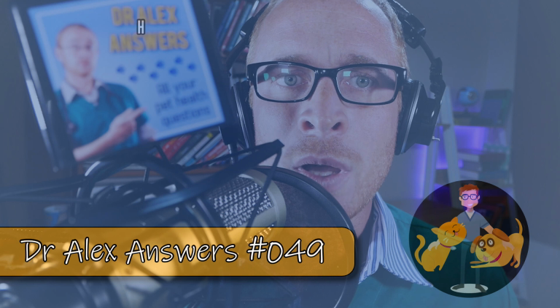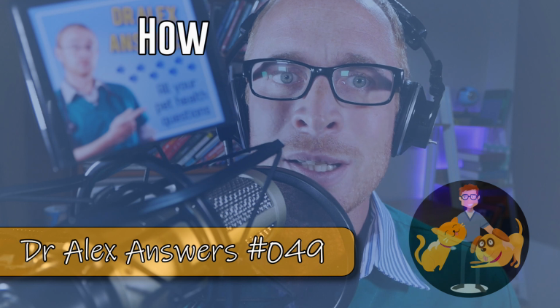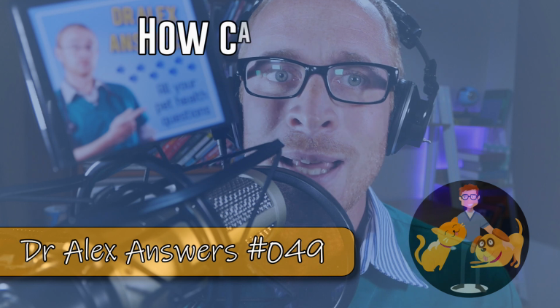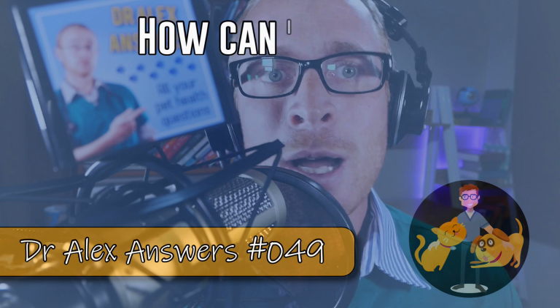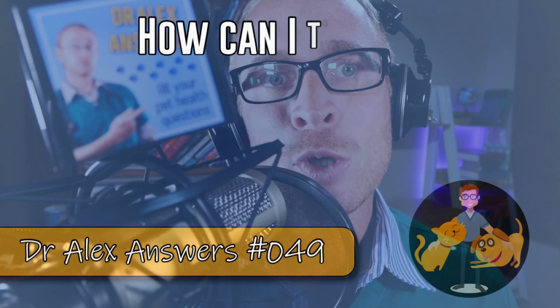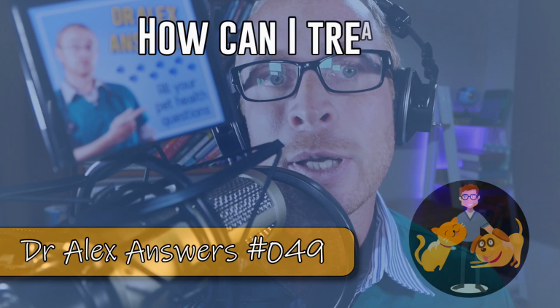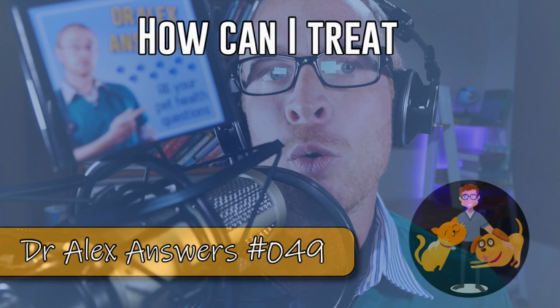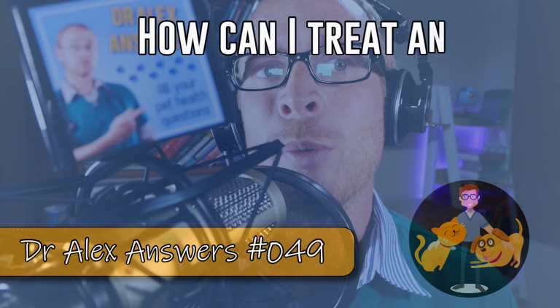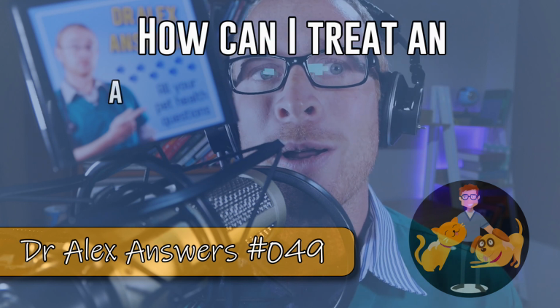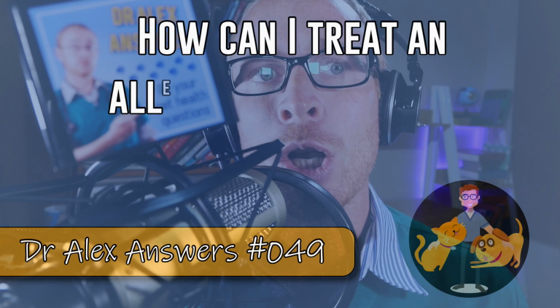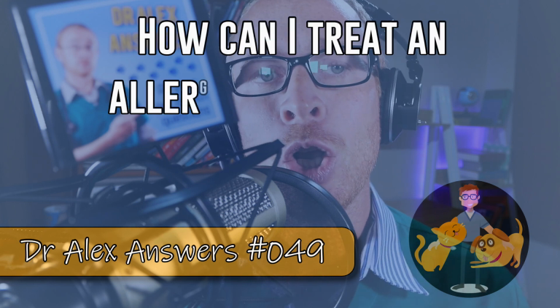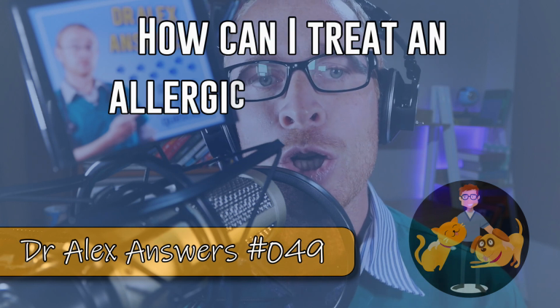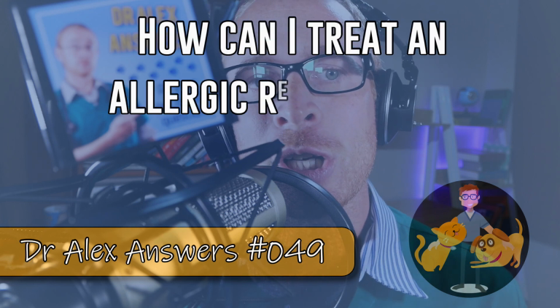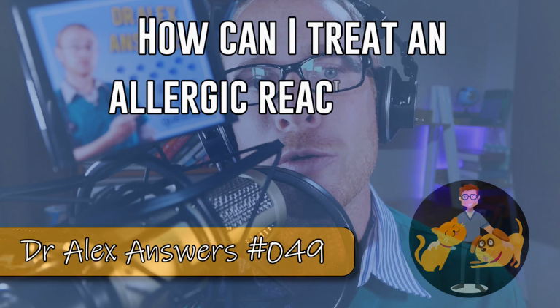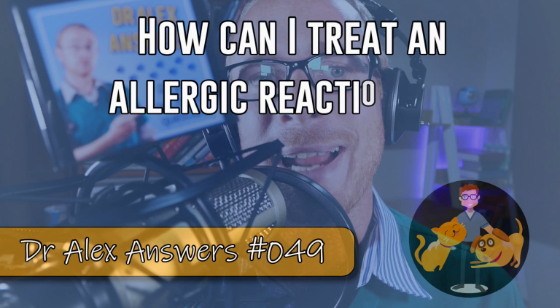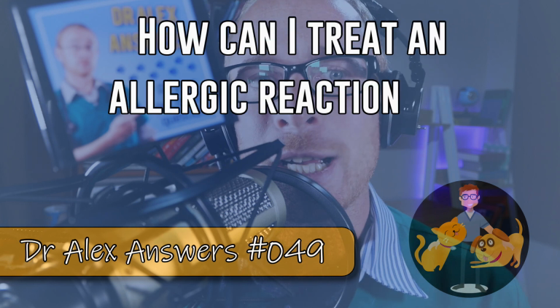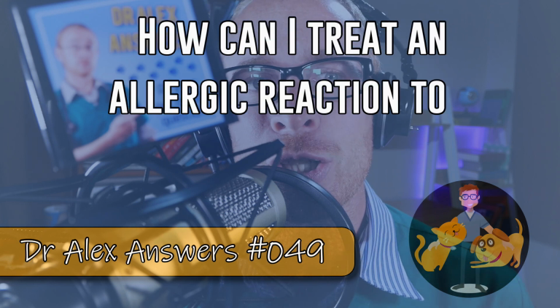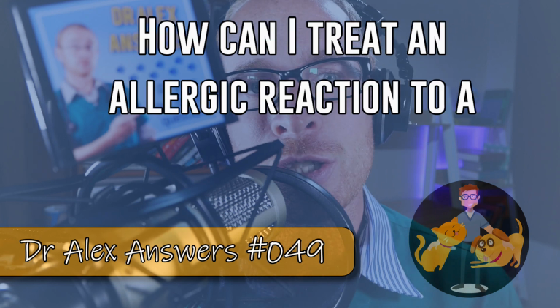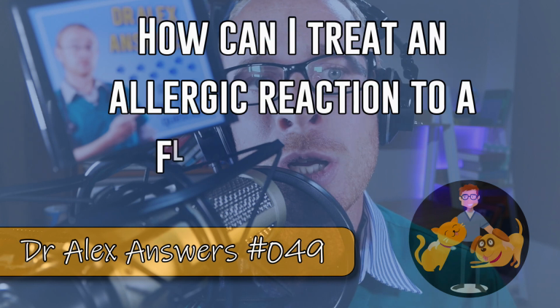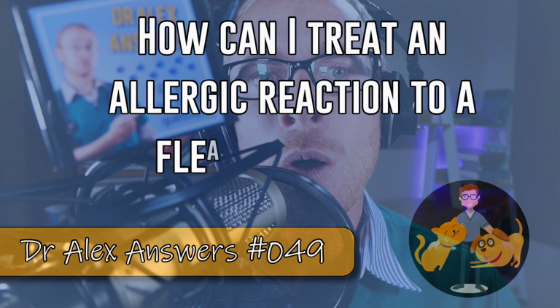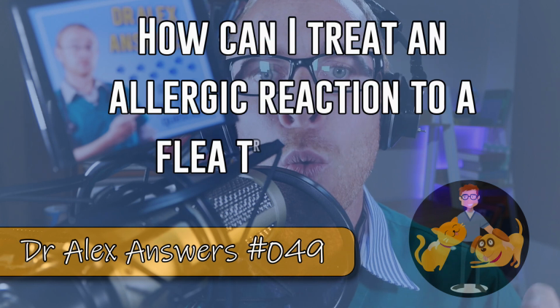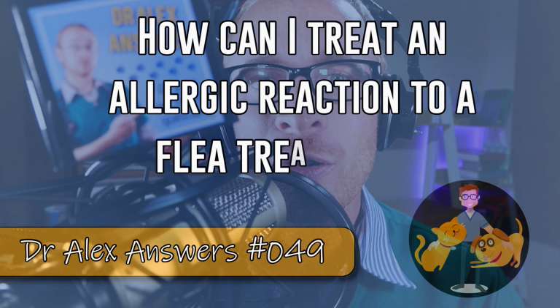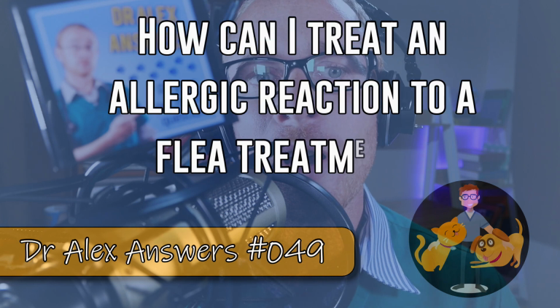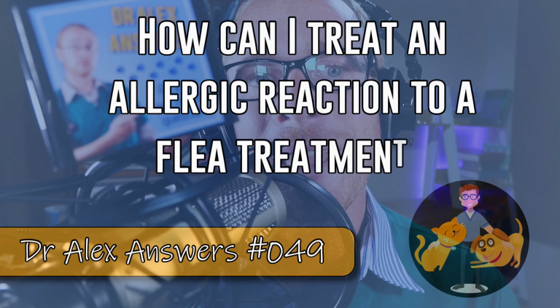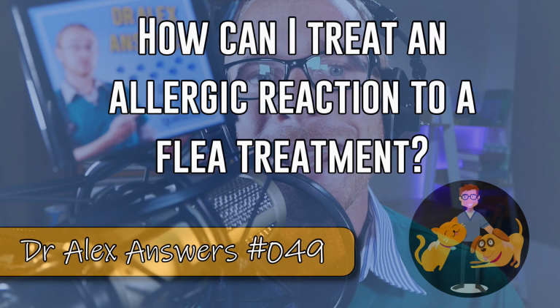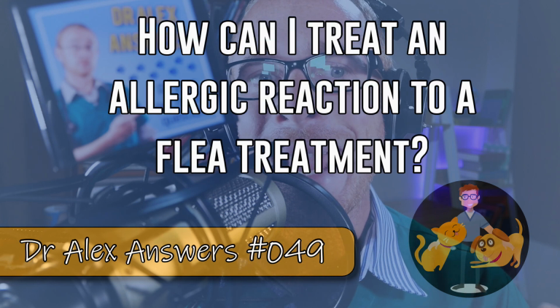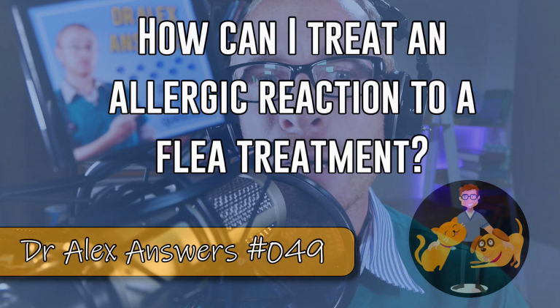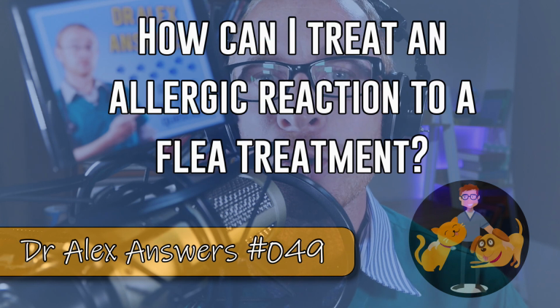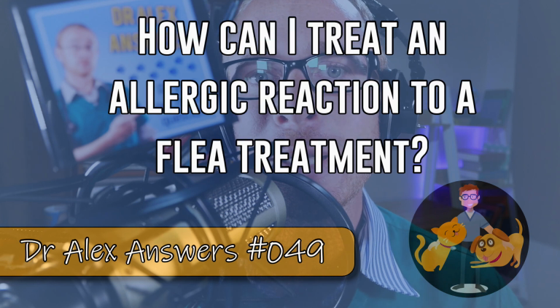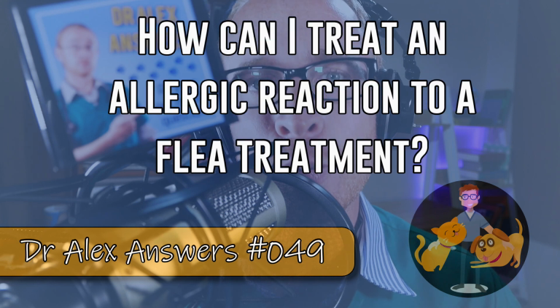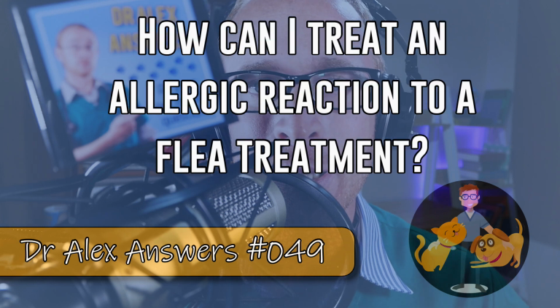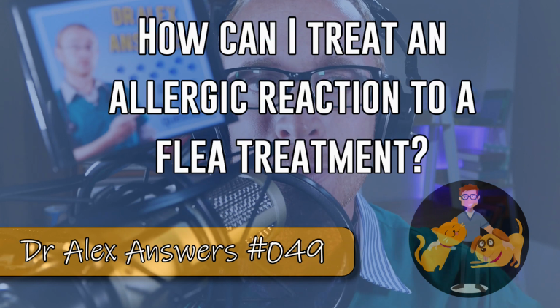Today I'm talking all about allergic reactions — what are they and how do we treat them?